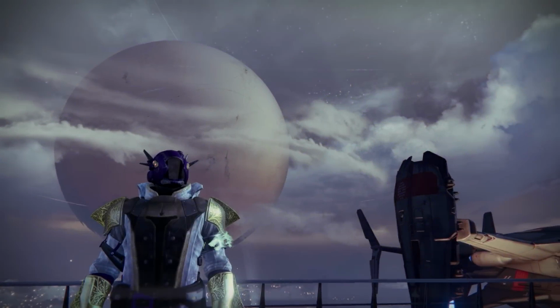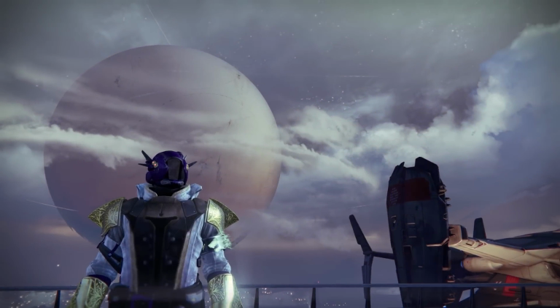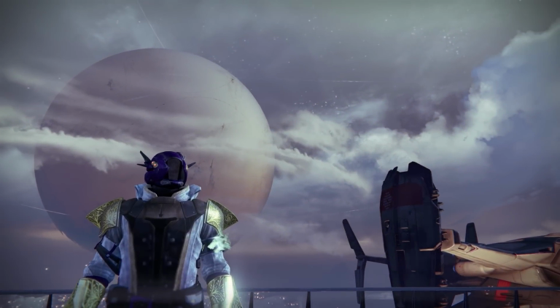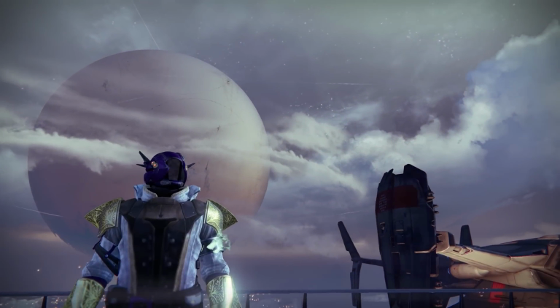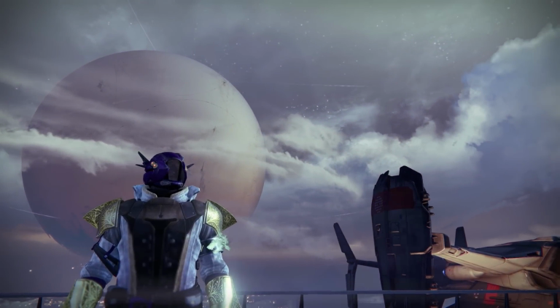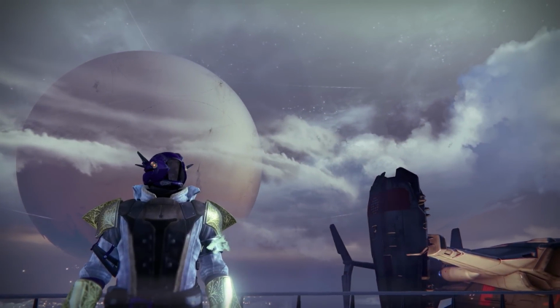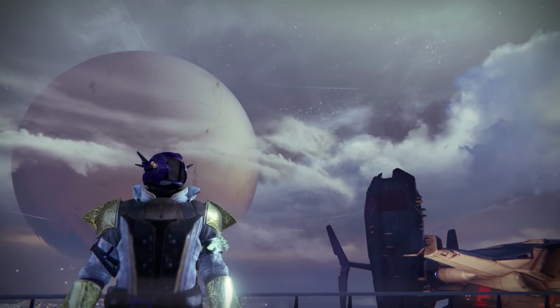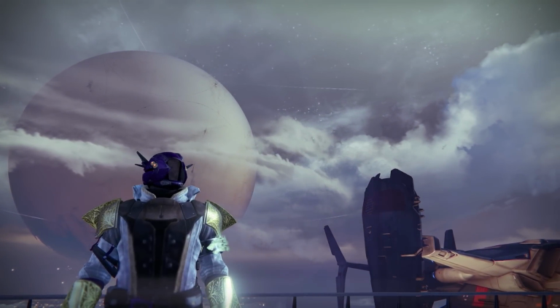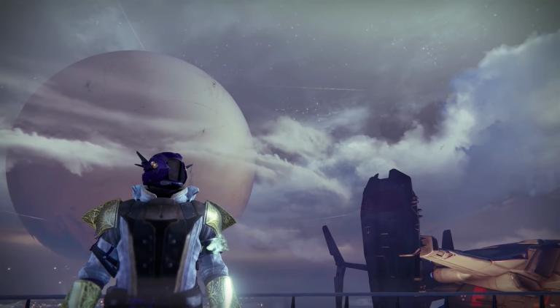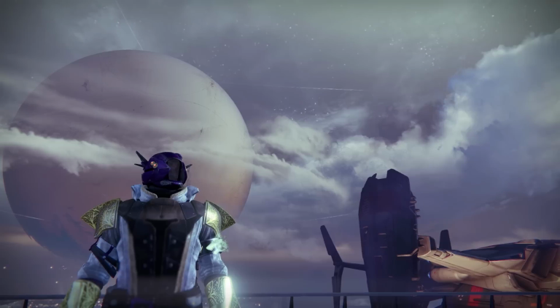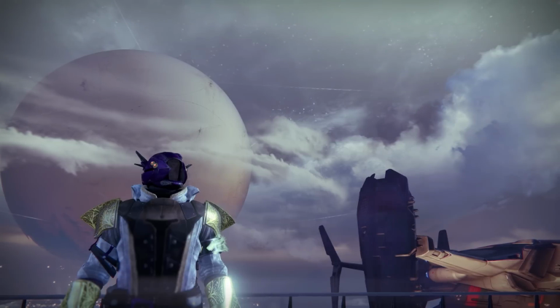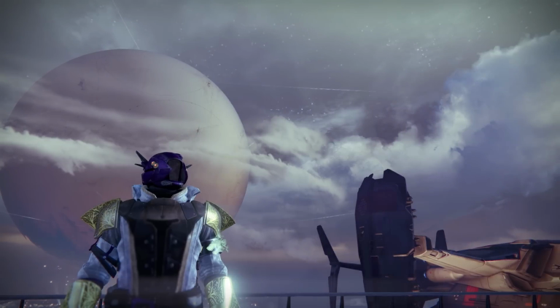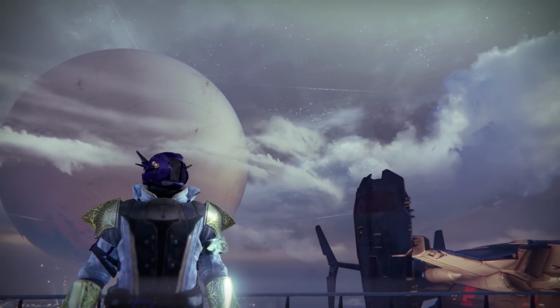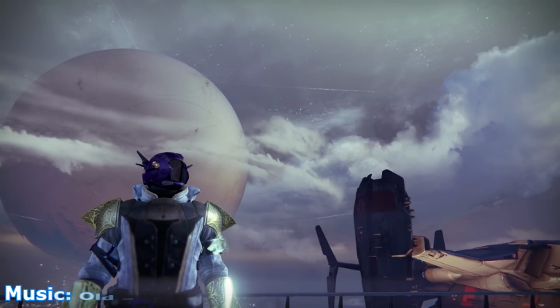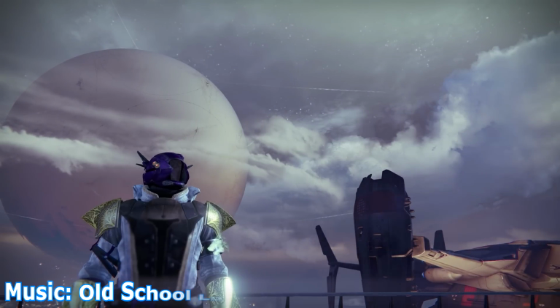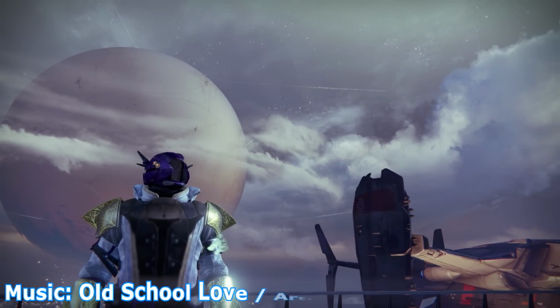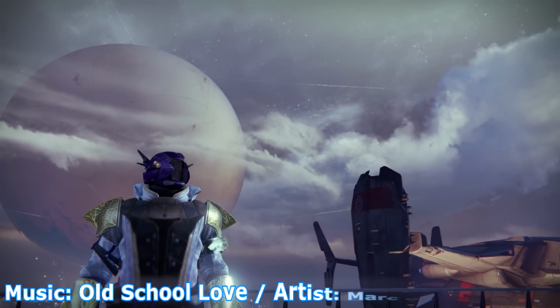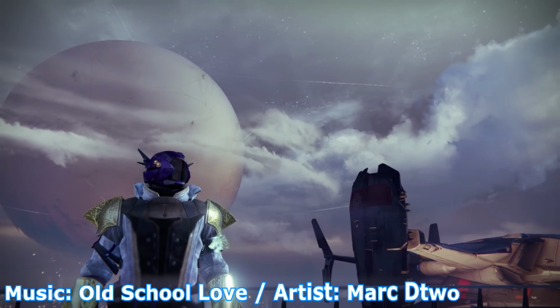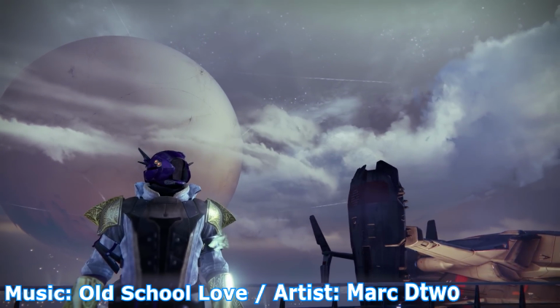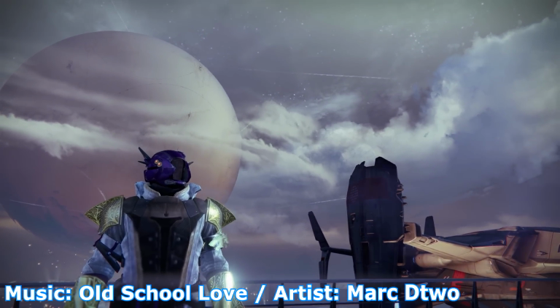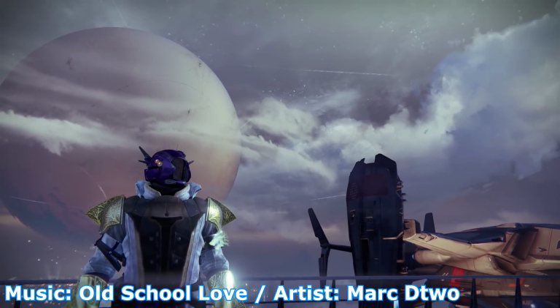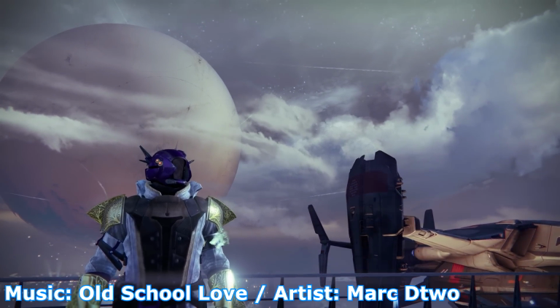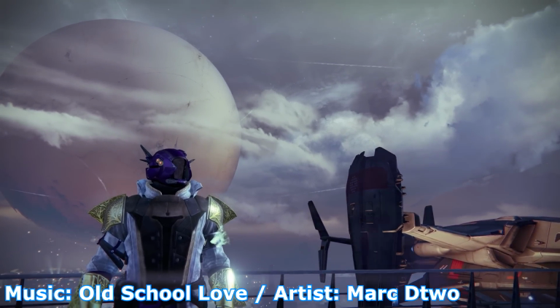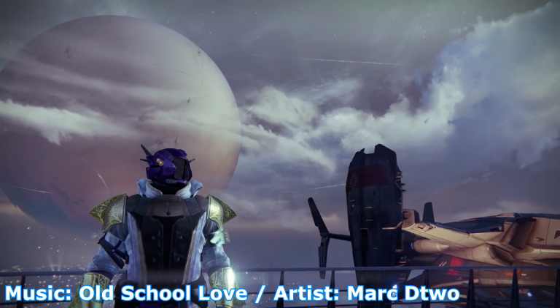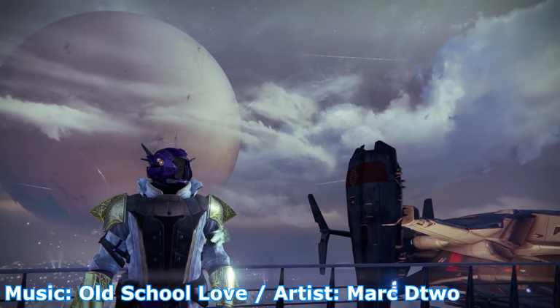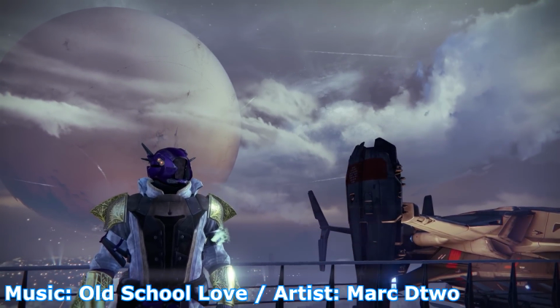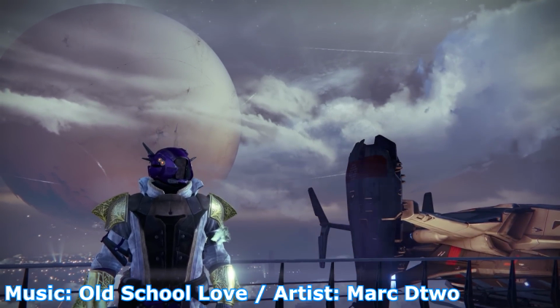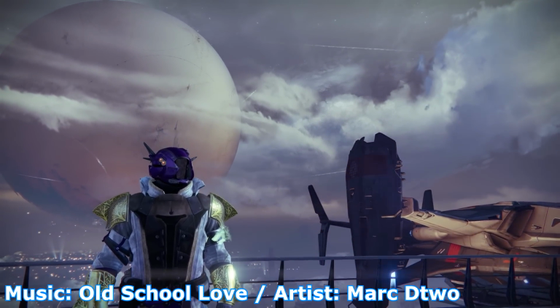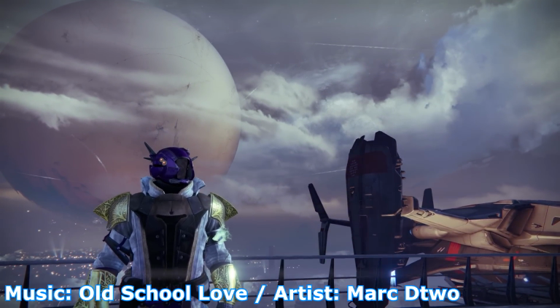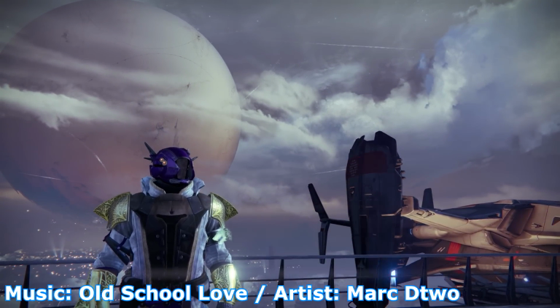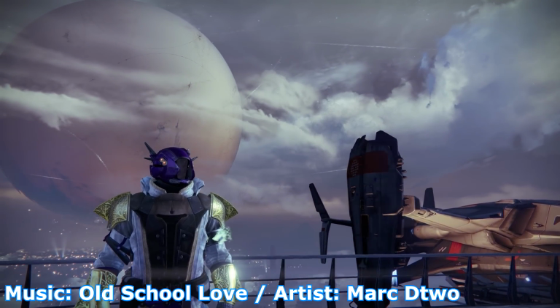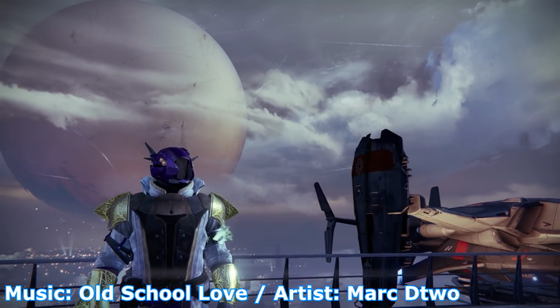Hey, what's up, Guardians? TBL here, back on another wonderful Xur's Day morning to detail the items in the inventory of the Agent of the Nine.